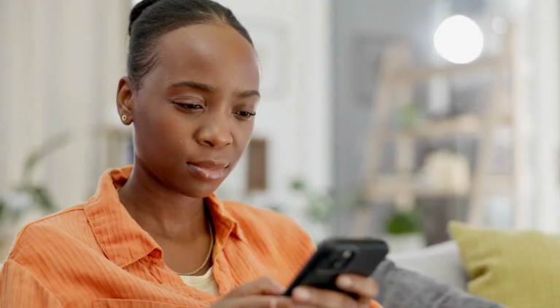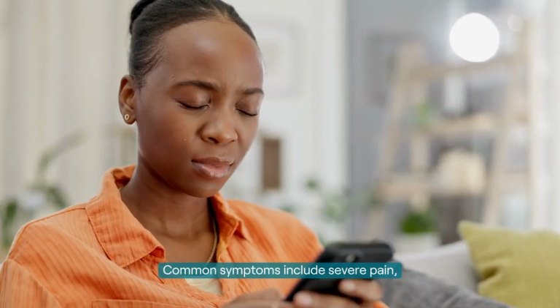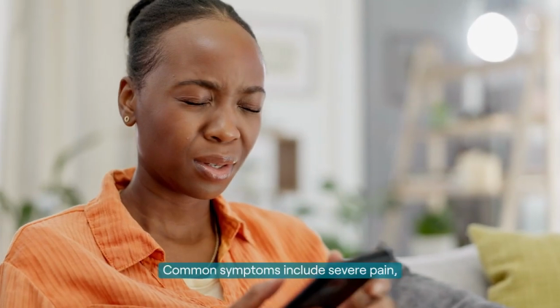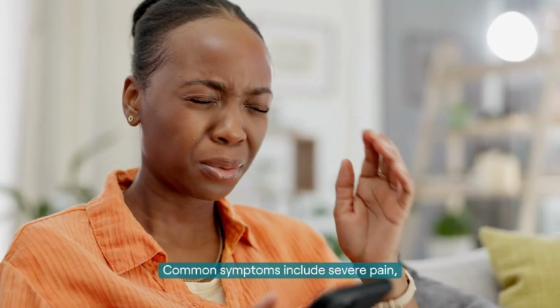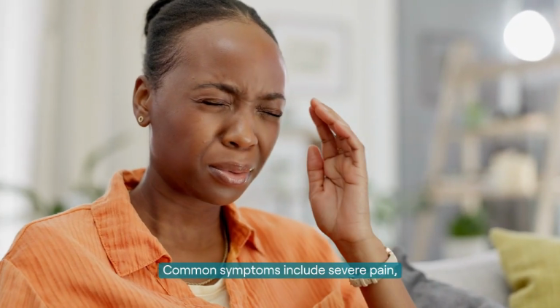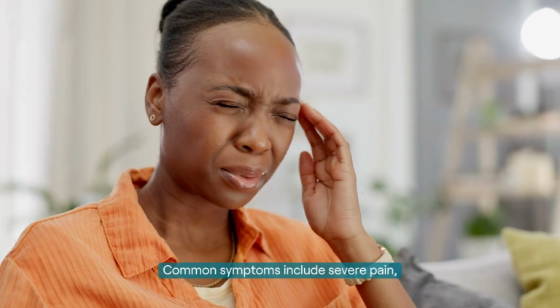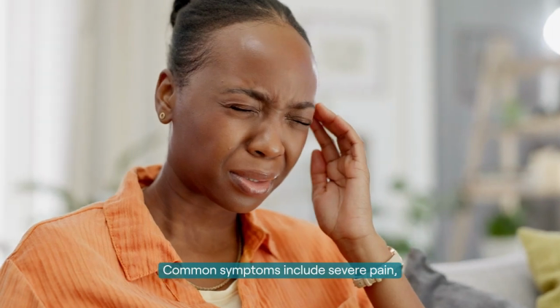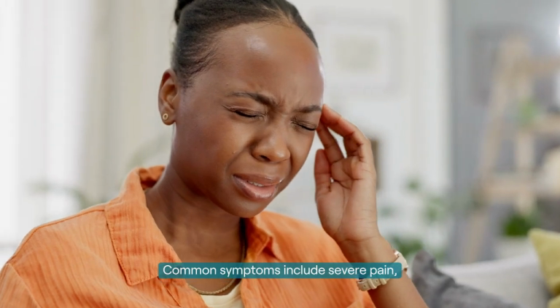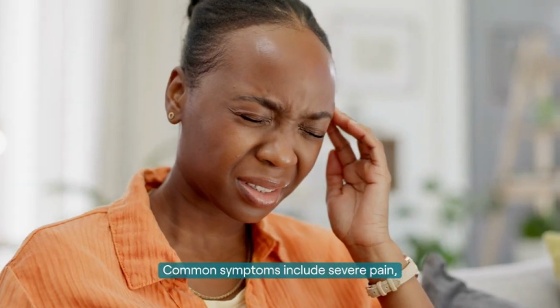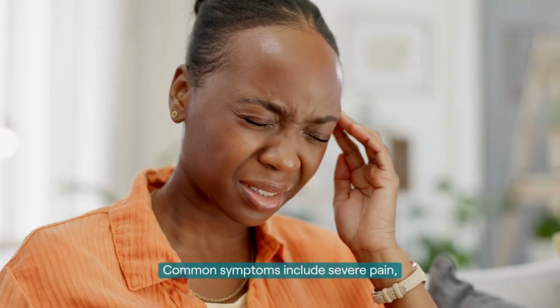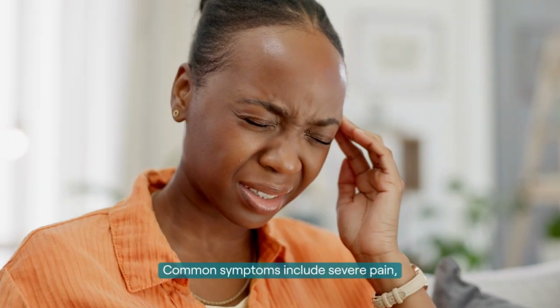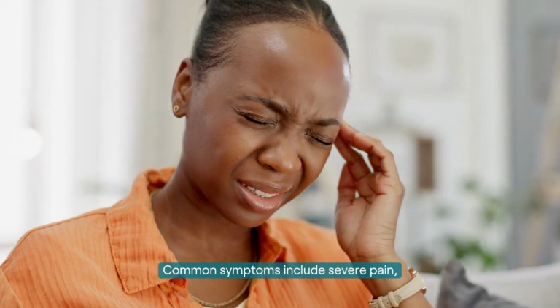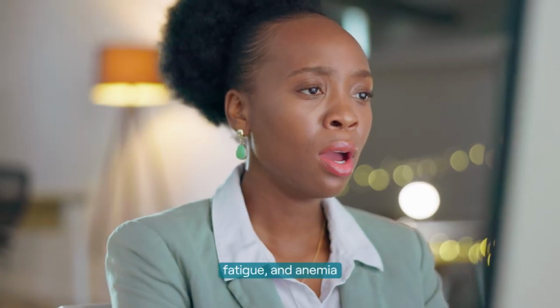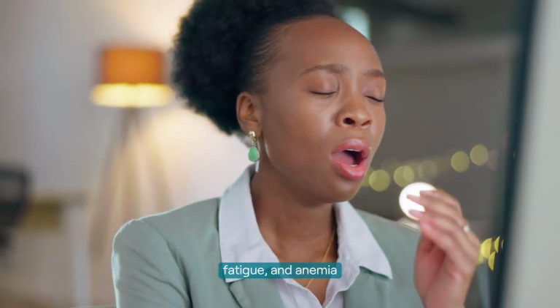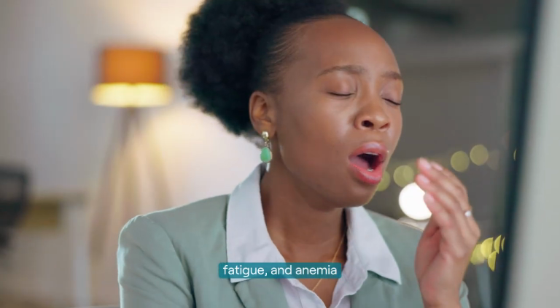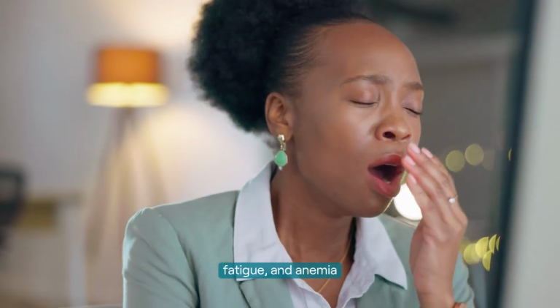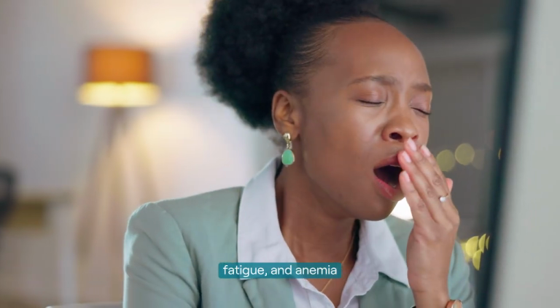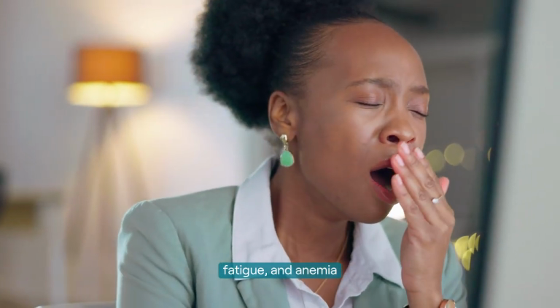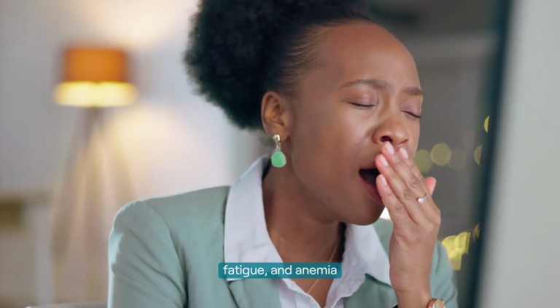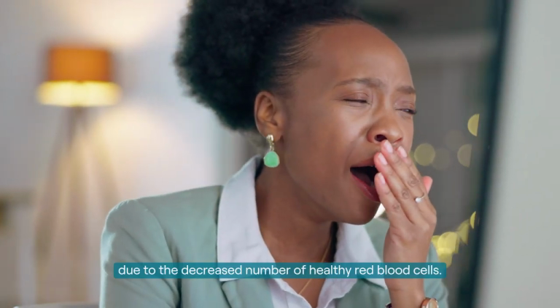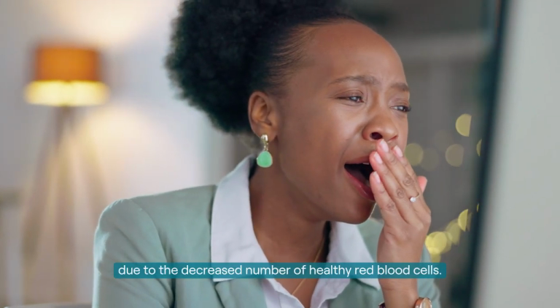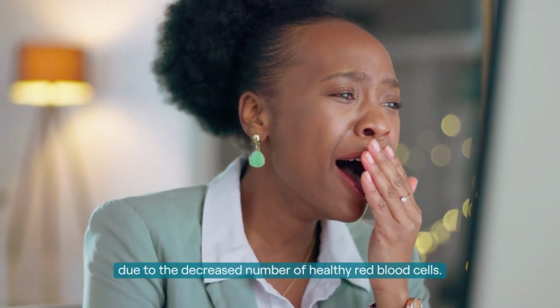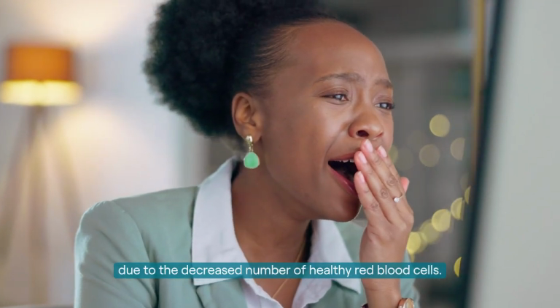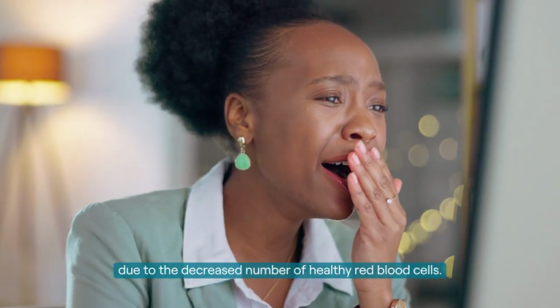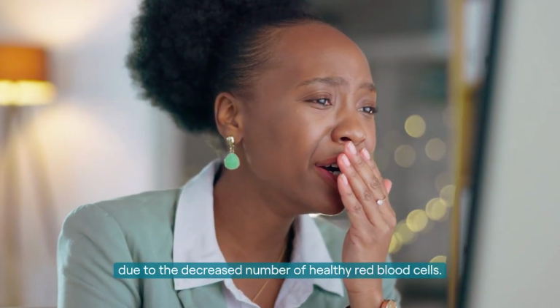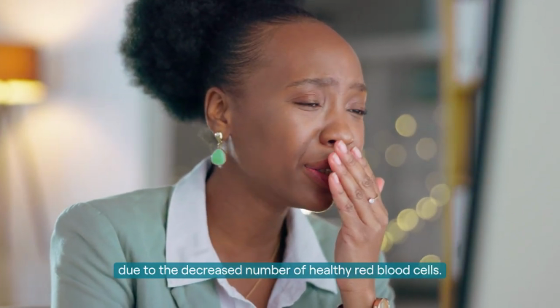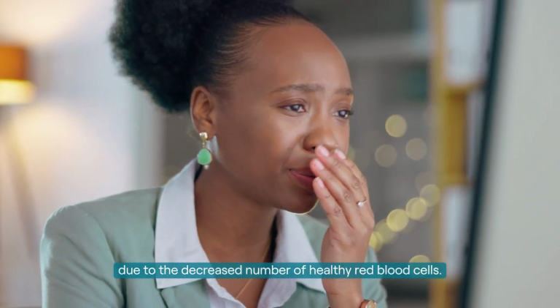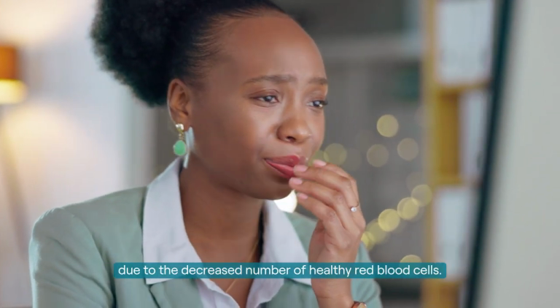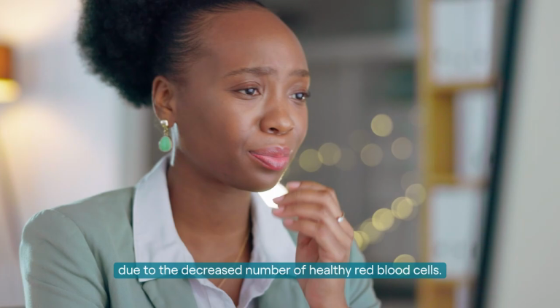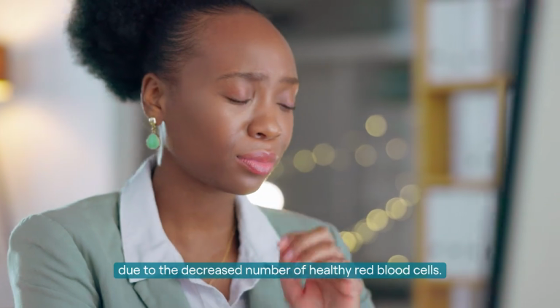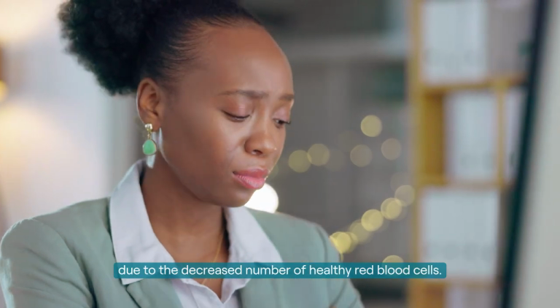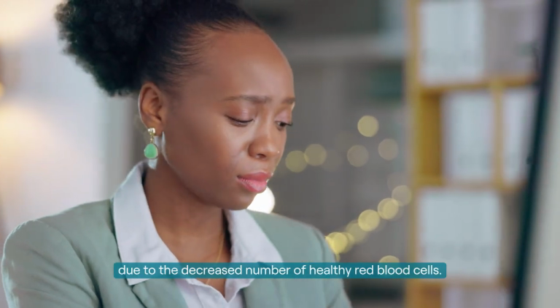Common symptoms include severe pain, fatigue, and anemia due to the decreased number of healthy red blood cells.